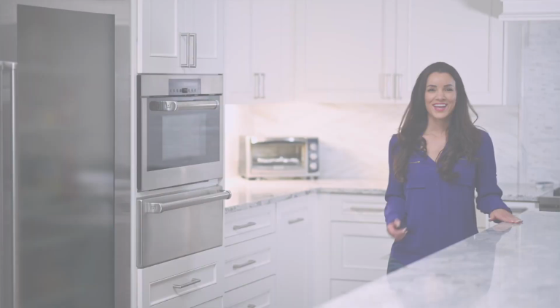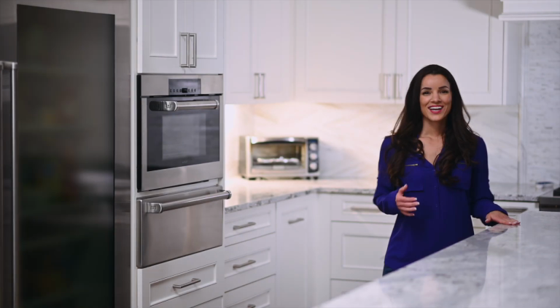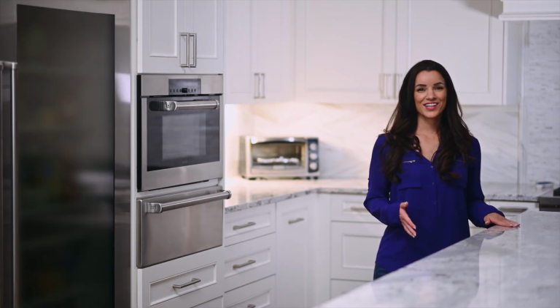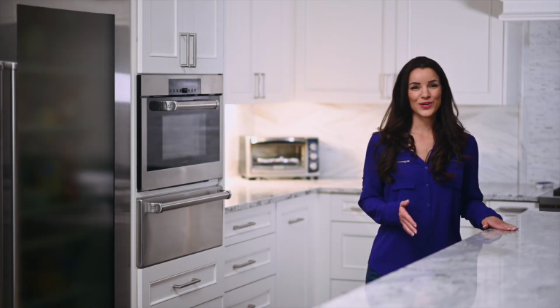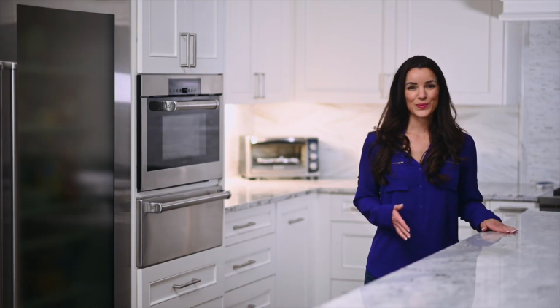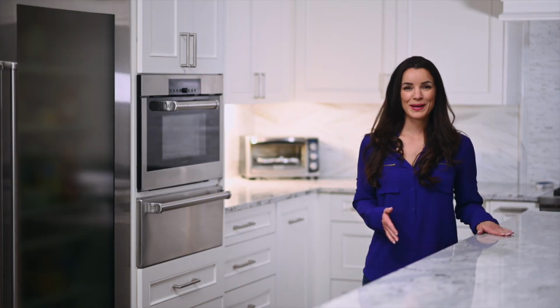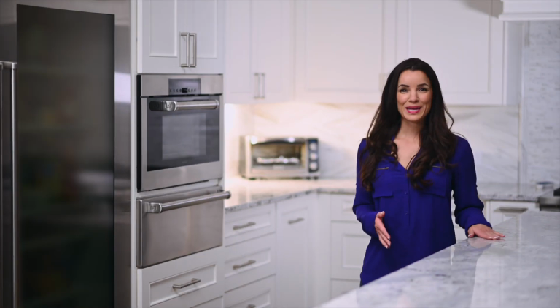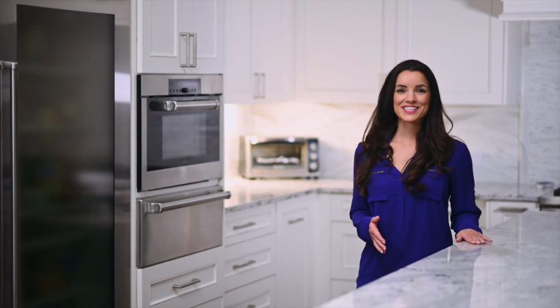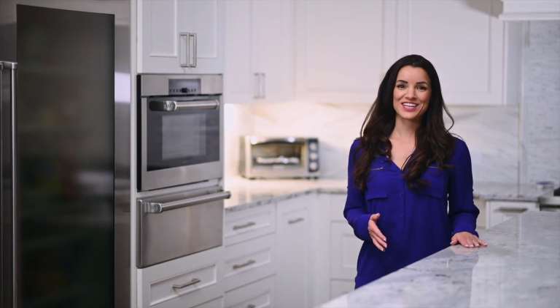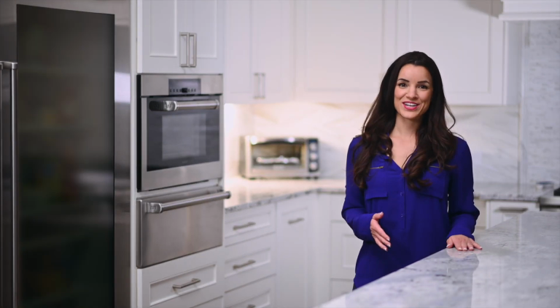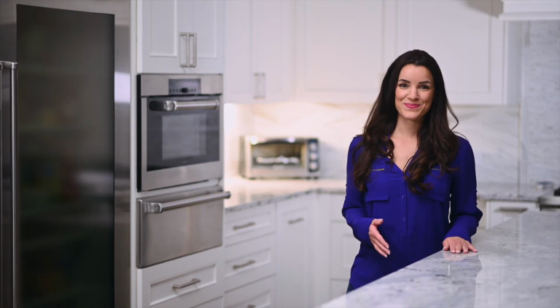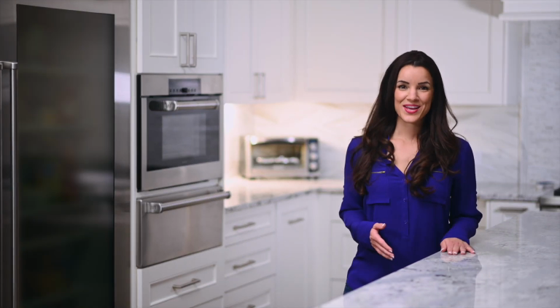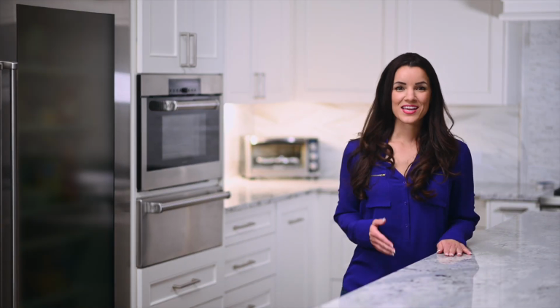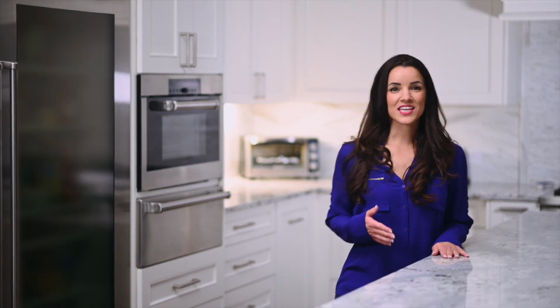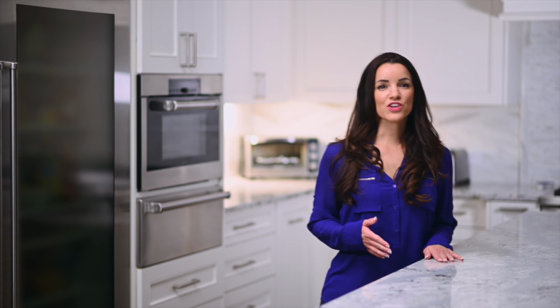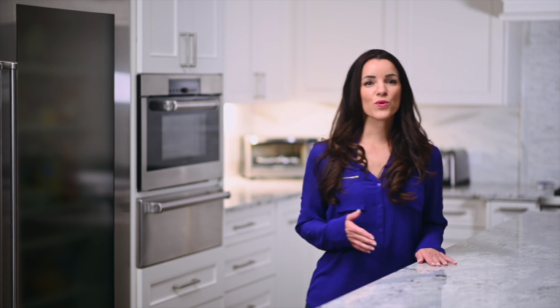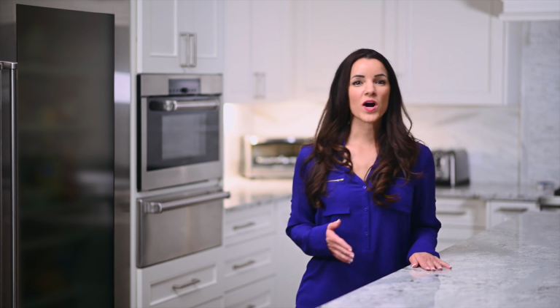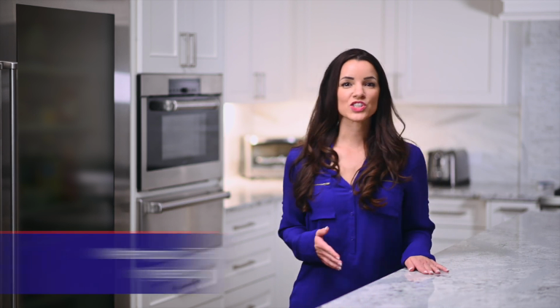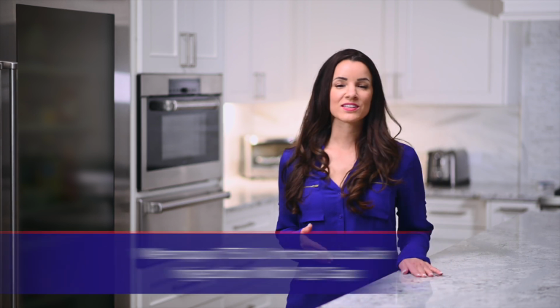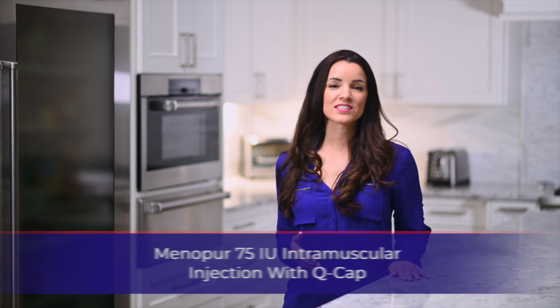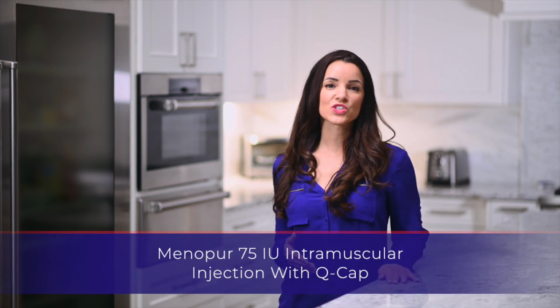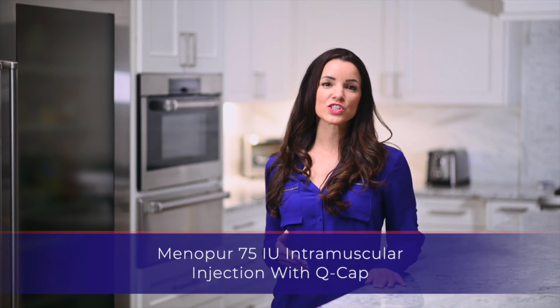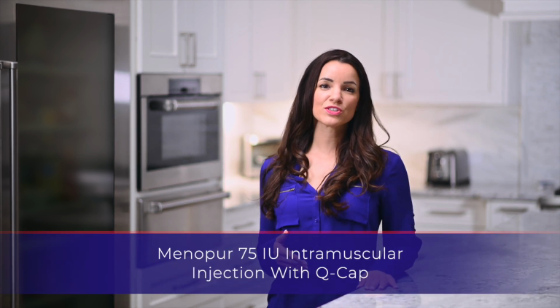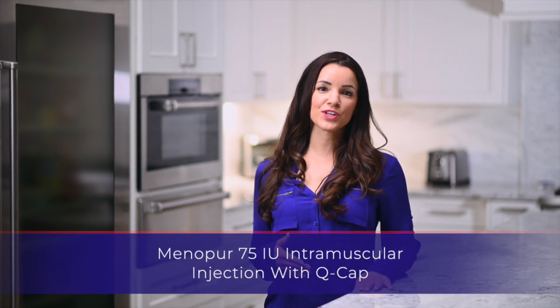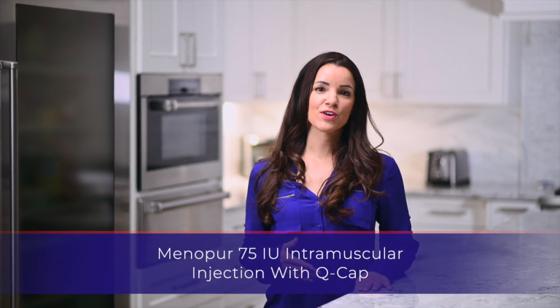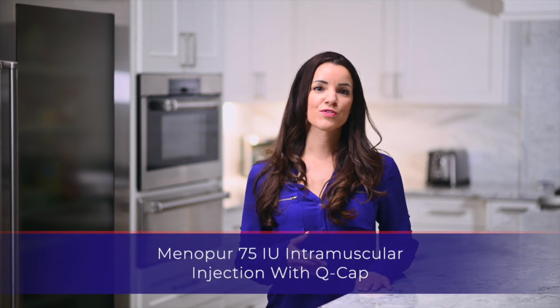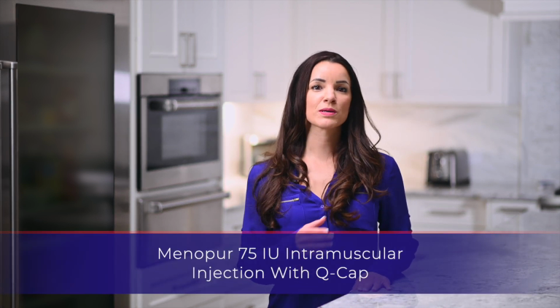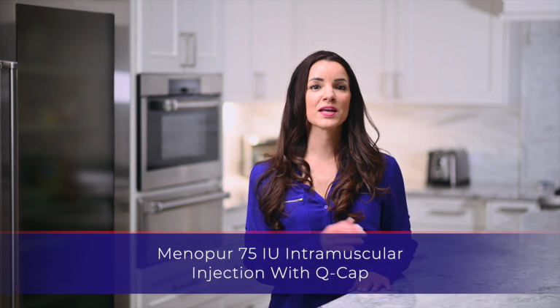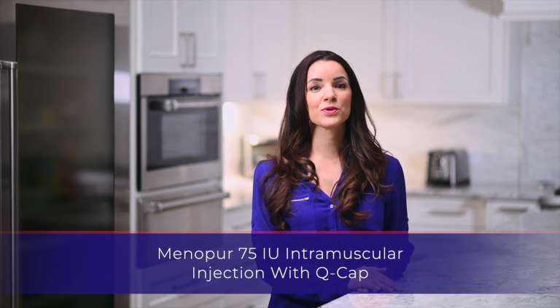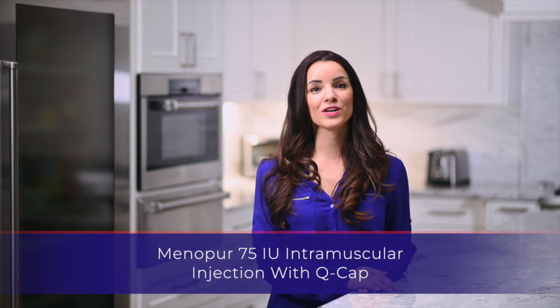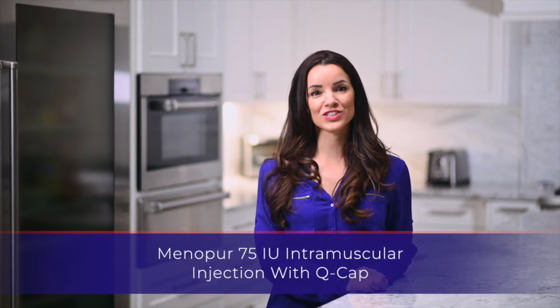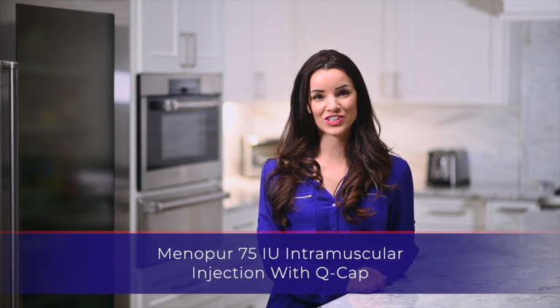Hello, my name is Sarah. Thank you for watching this instructional video for the Menopura injection.